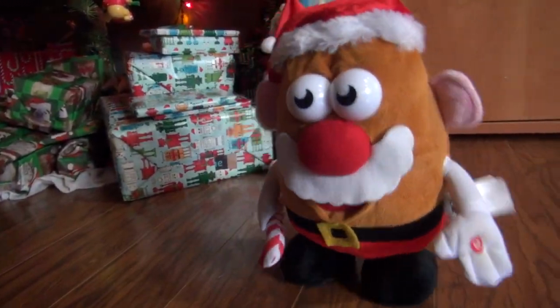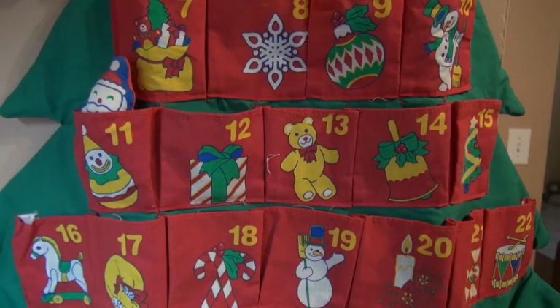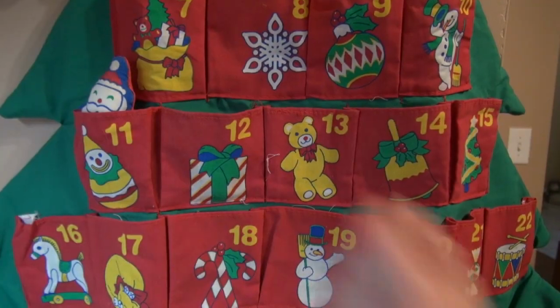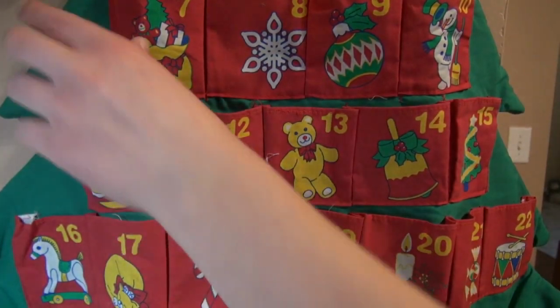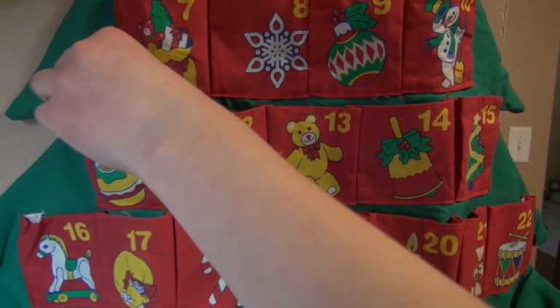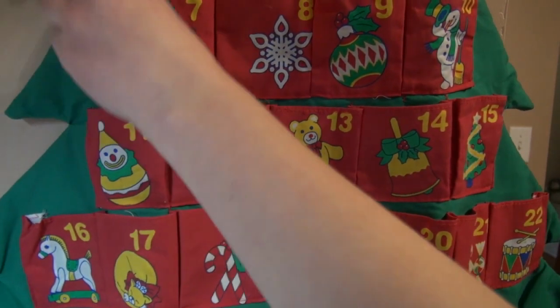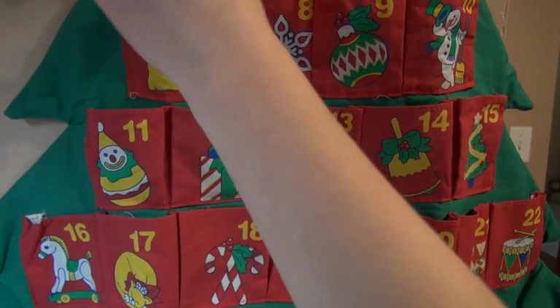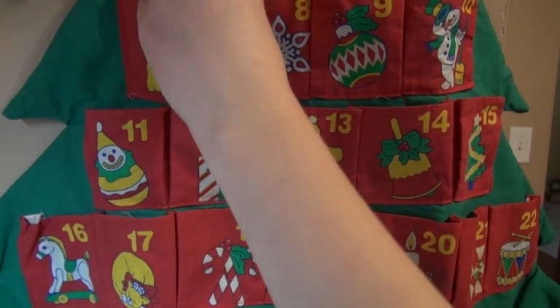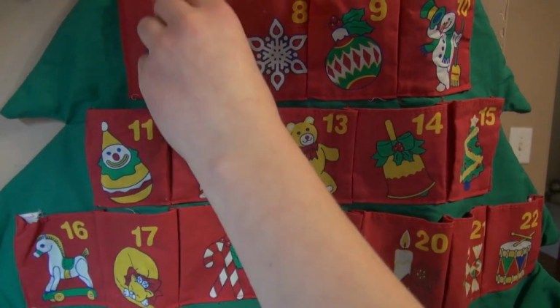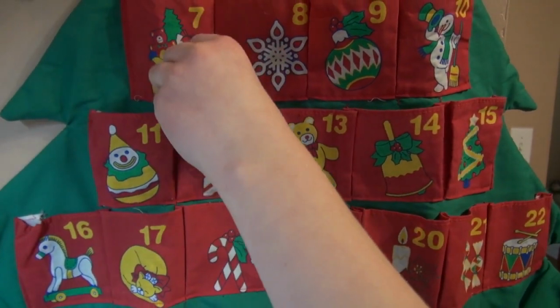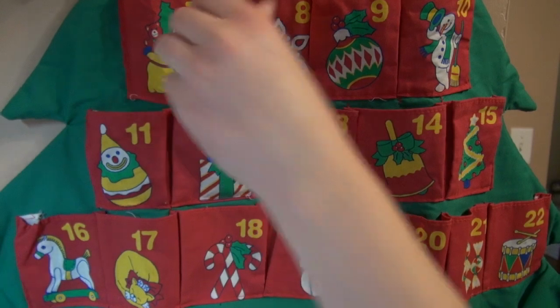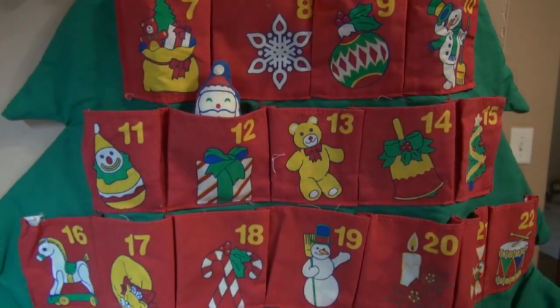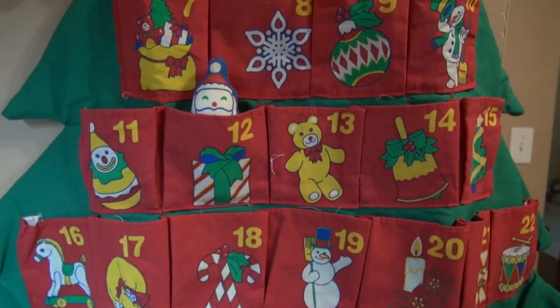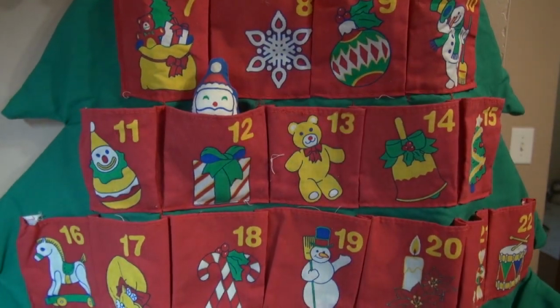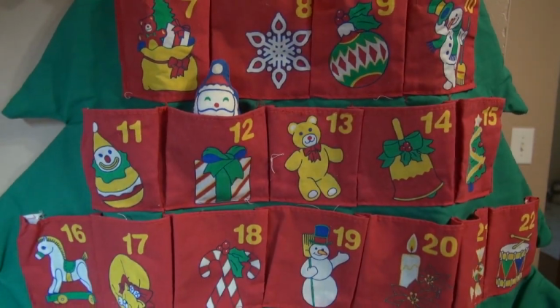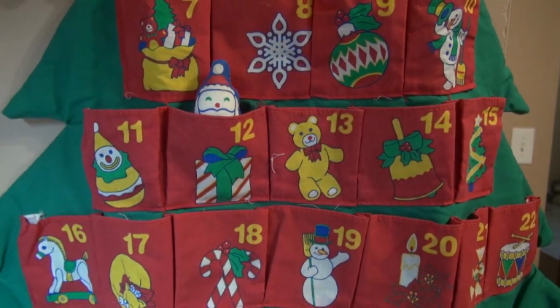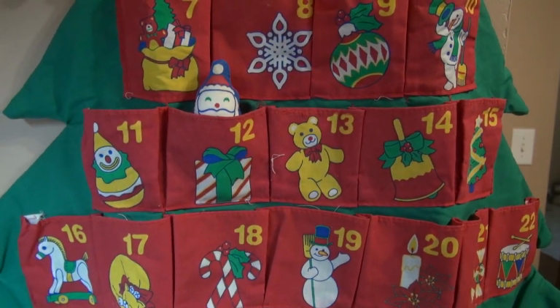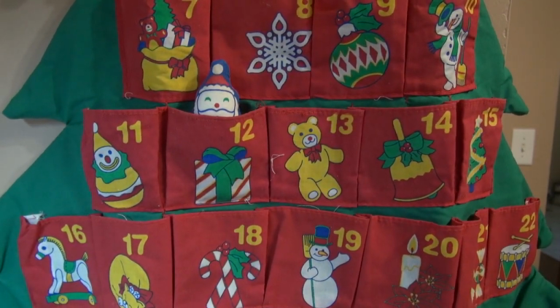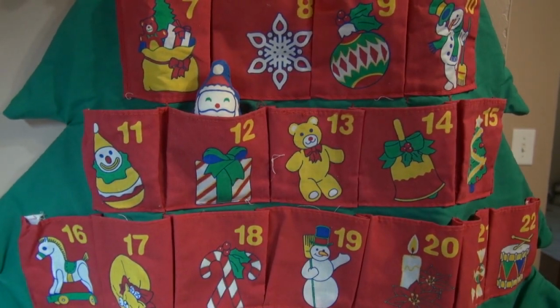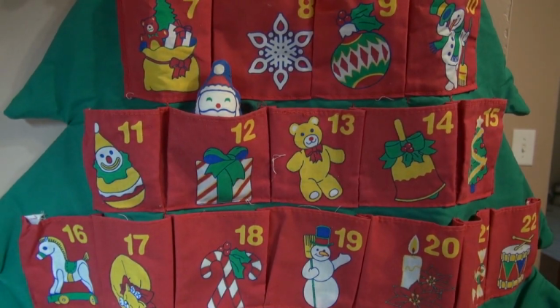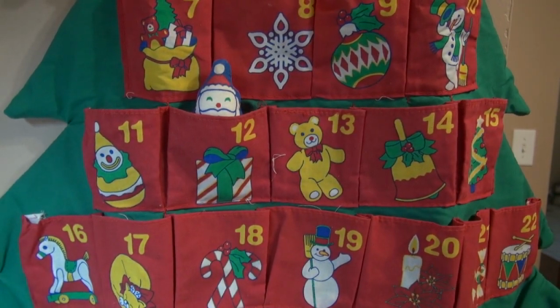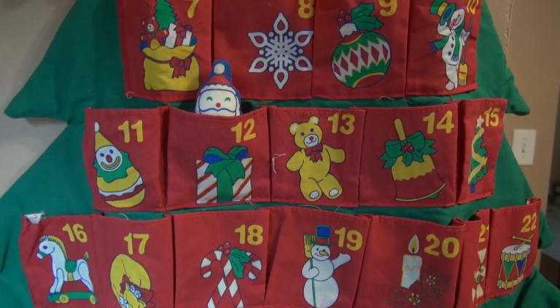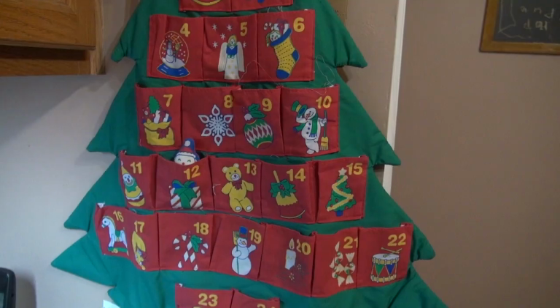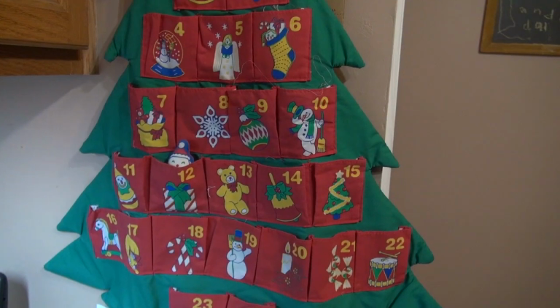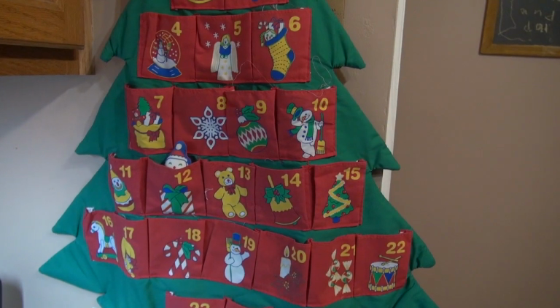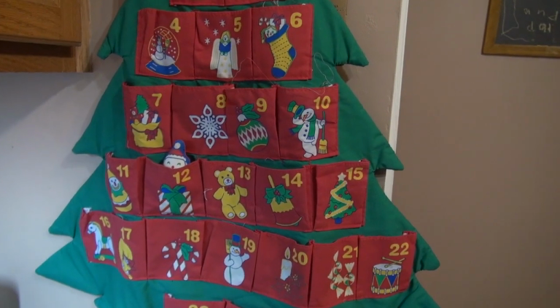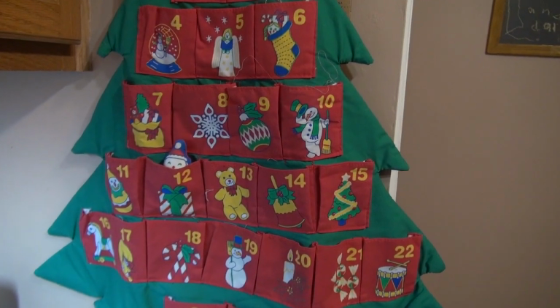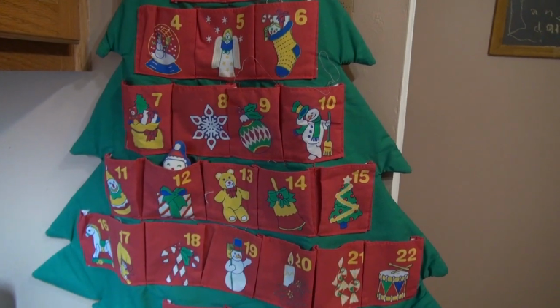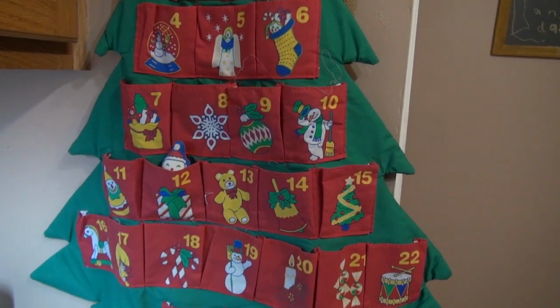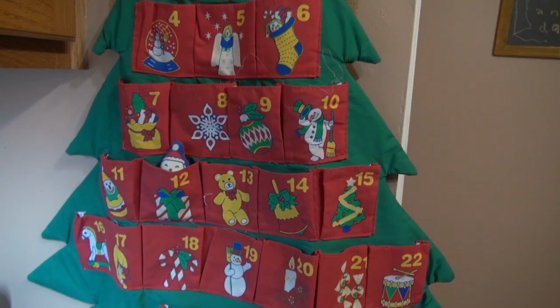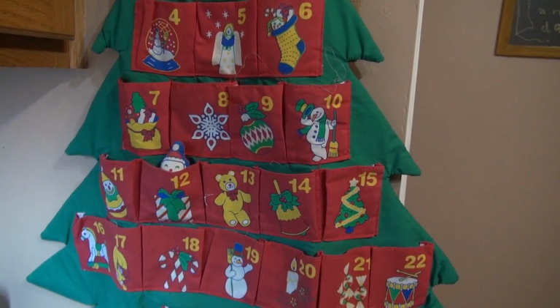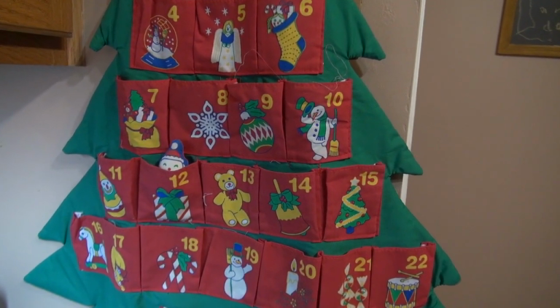And this is our Christmas calendar. Liam loves to change it every single day as we march toward the 25th.